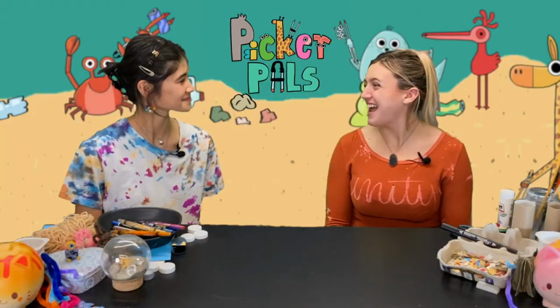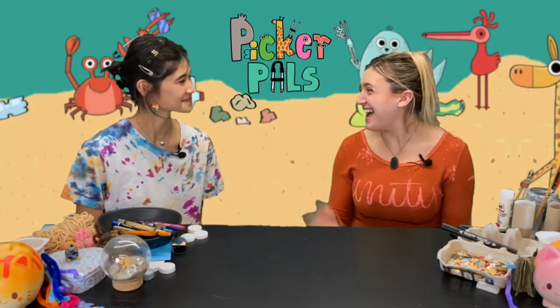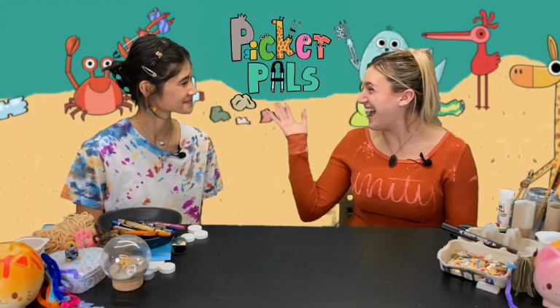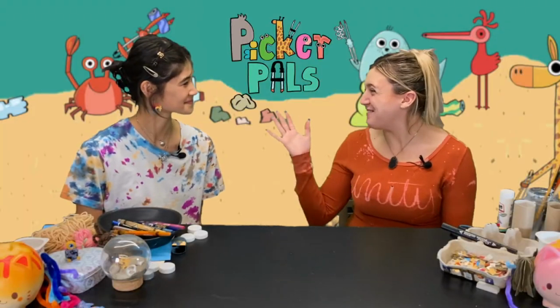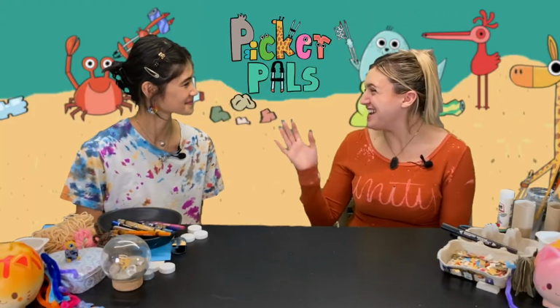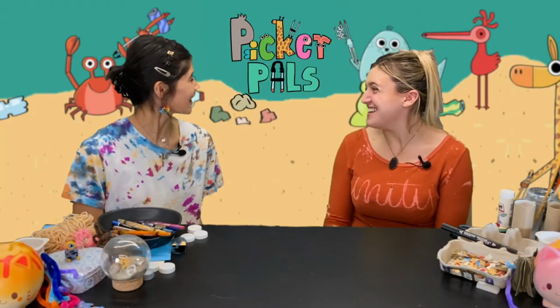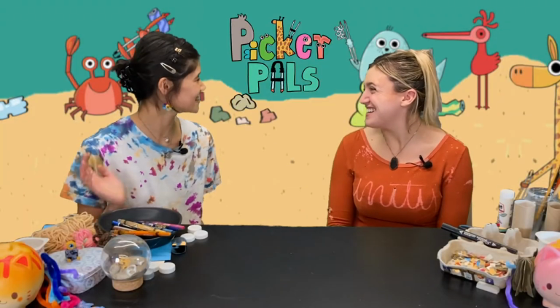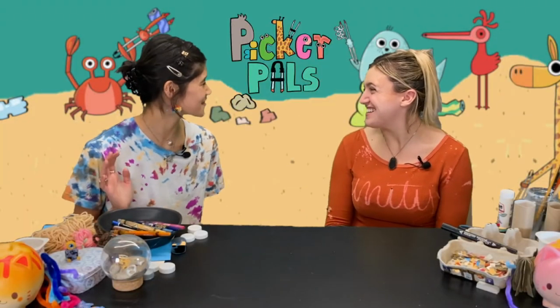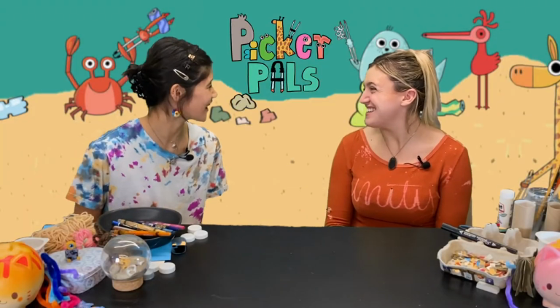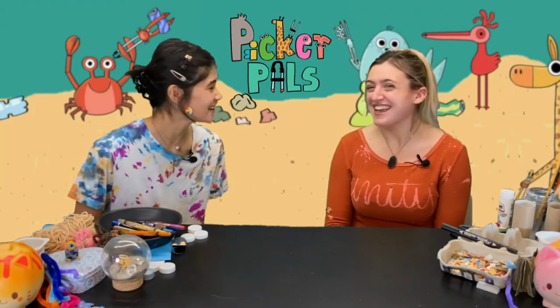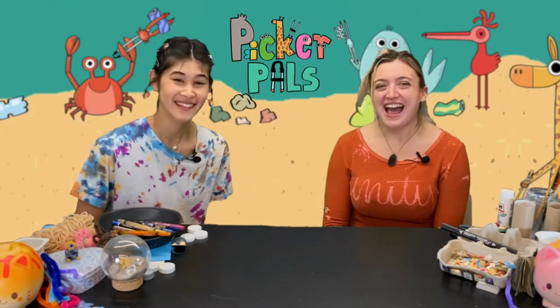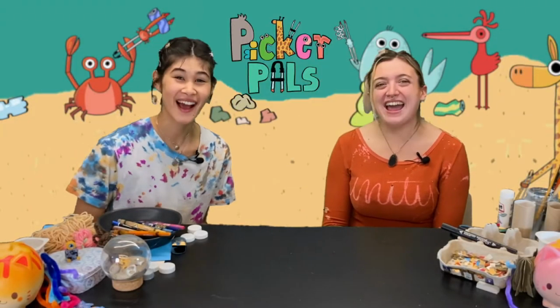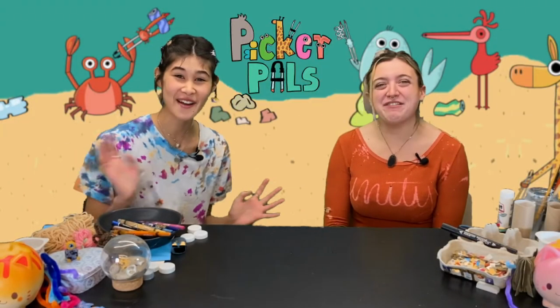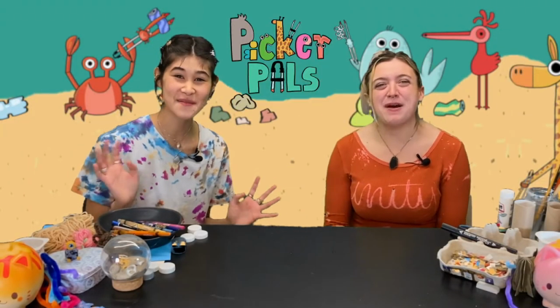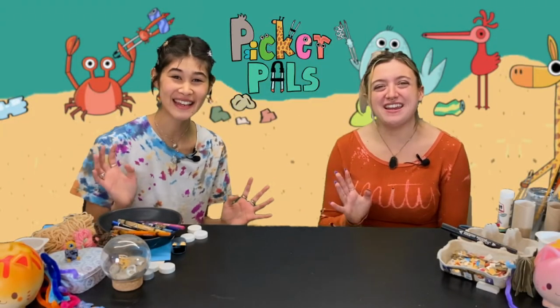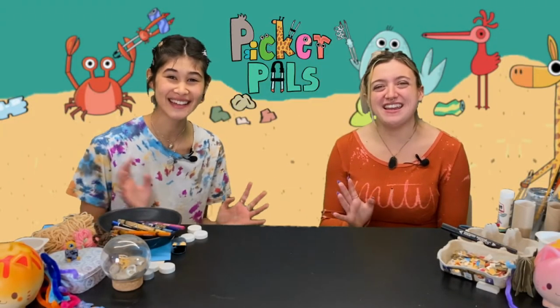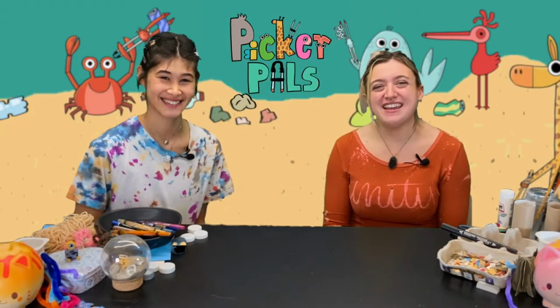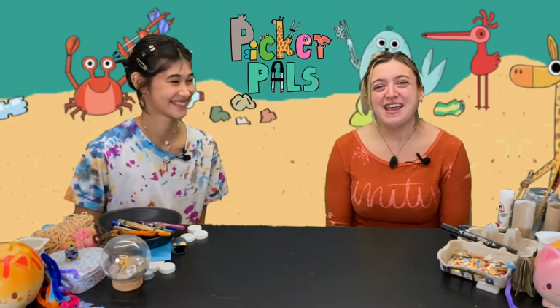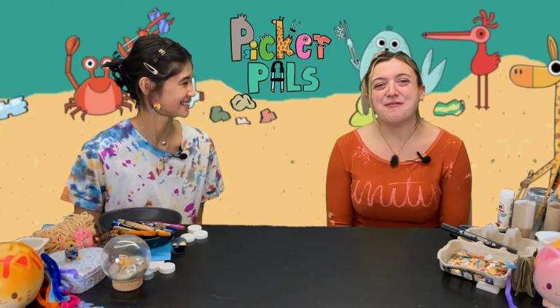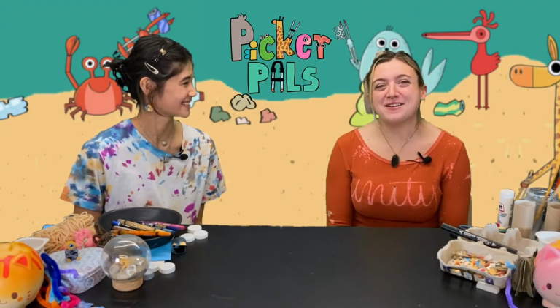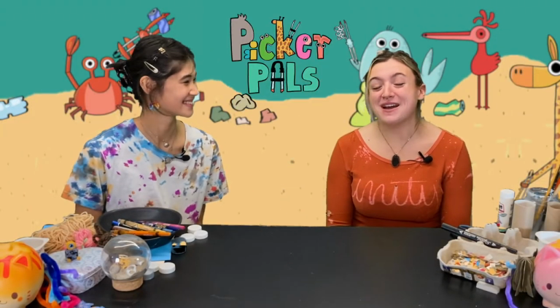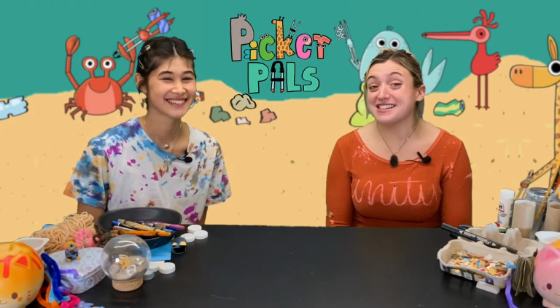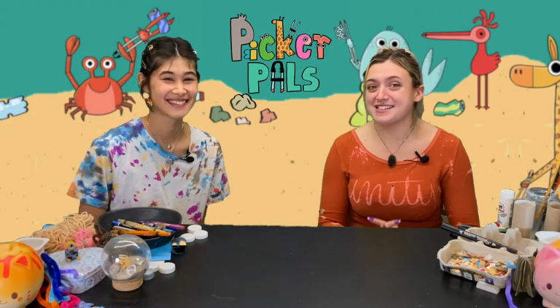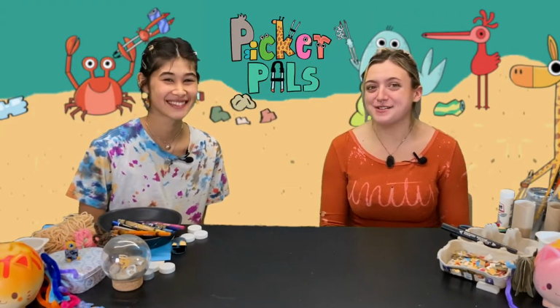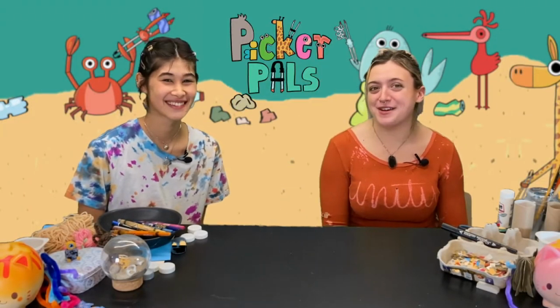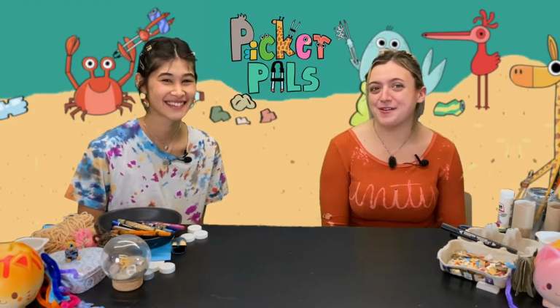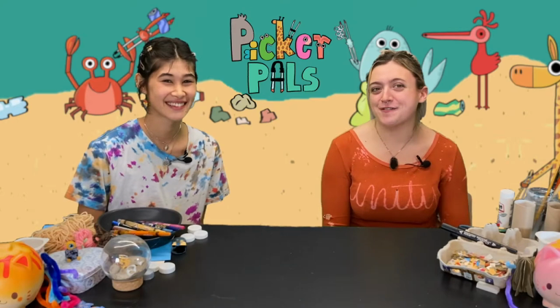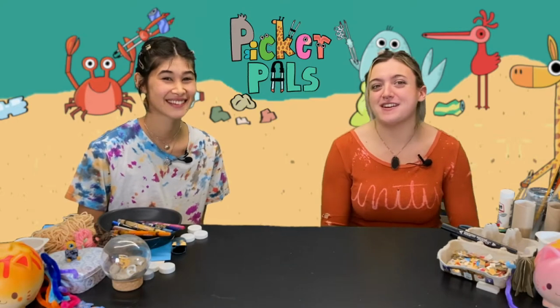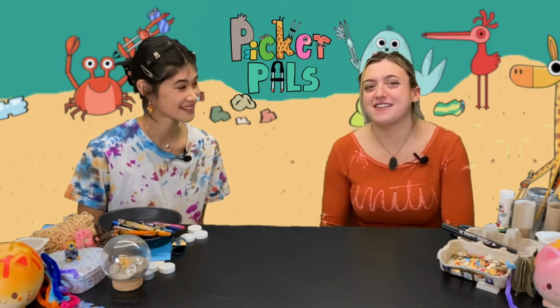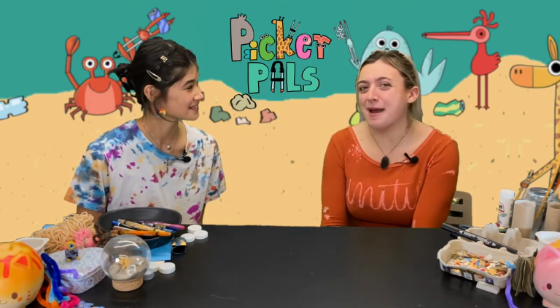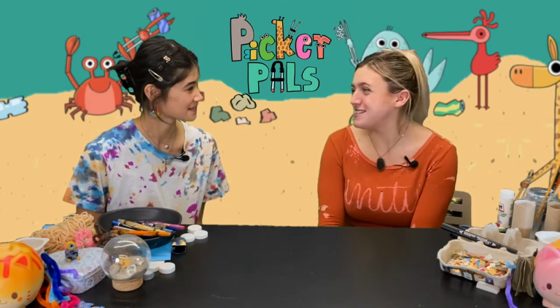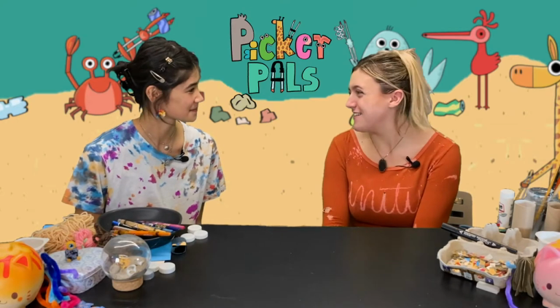Hi Ami! Hey Sophia! Hi everybody! Welcome back to the studio for another episode.